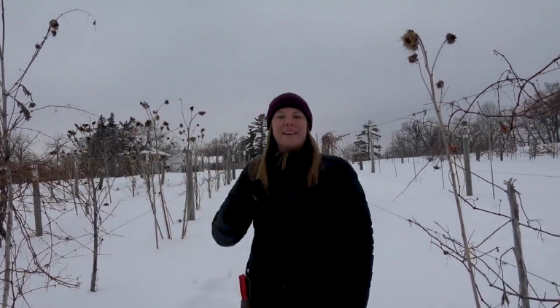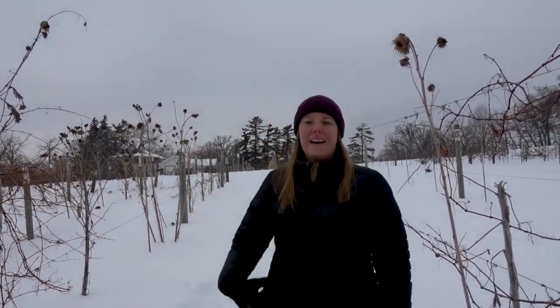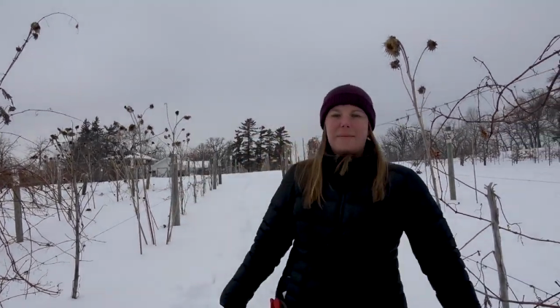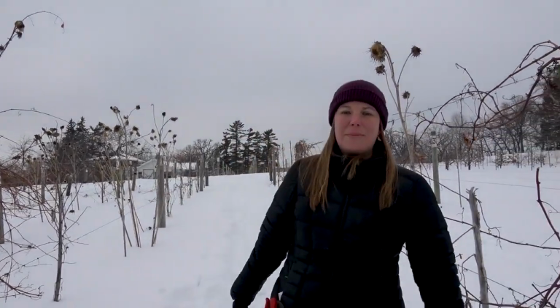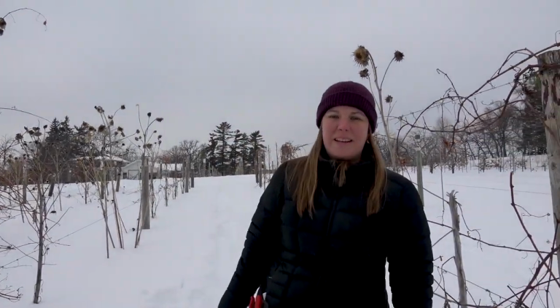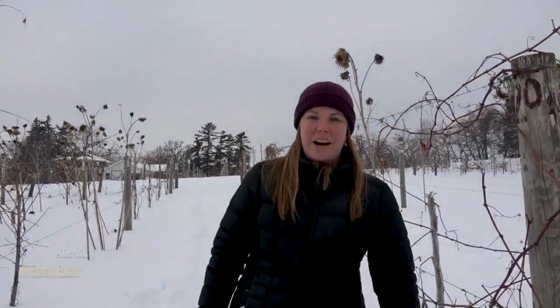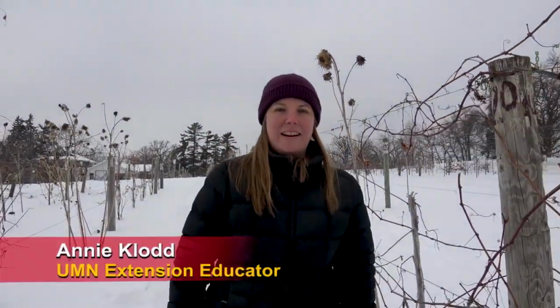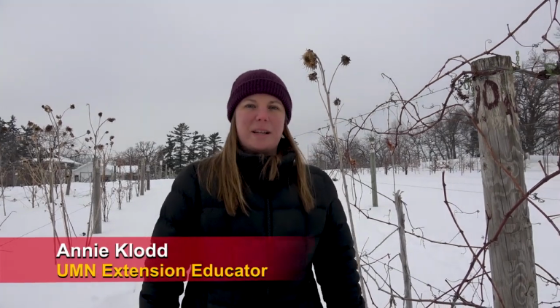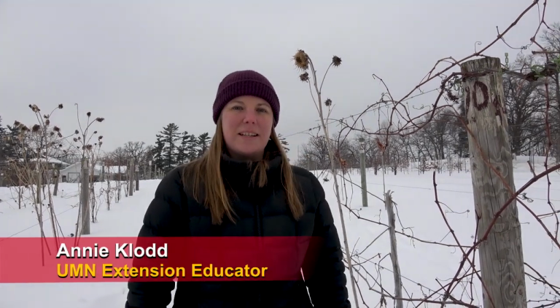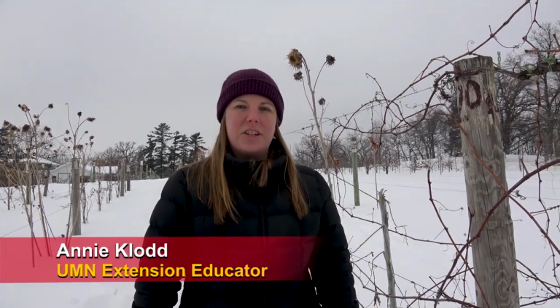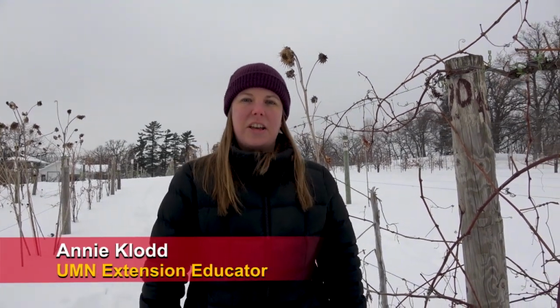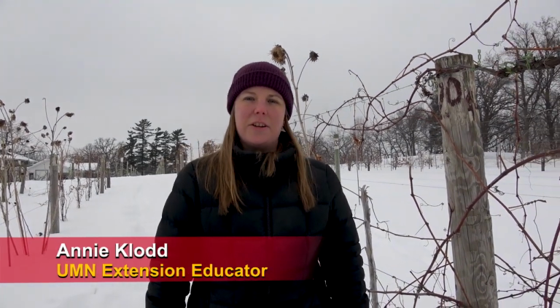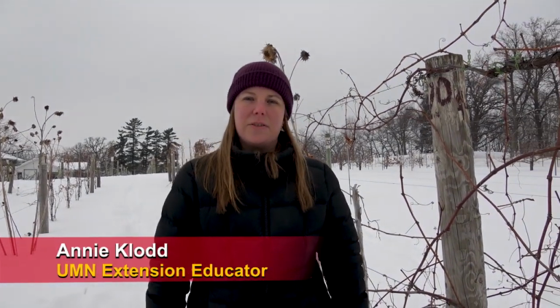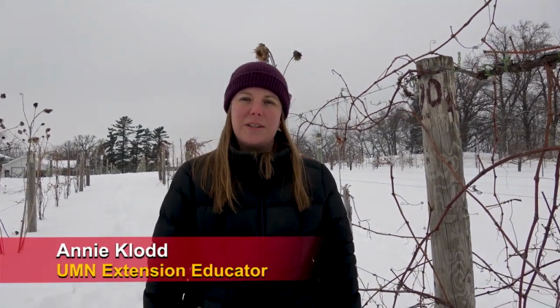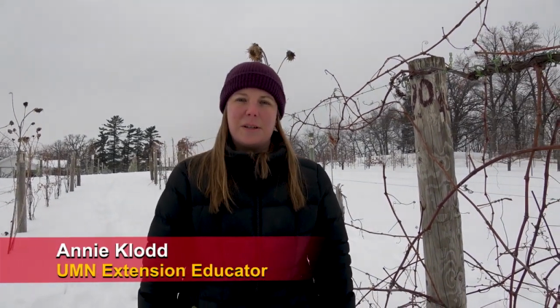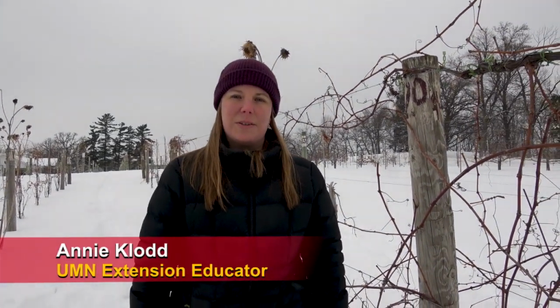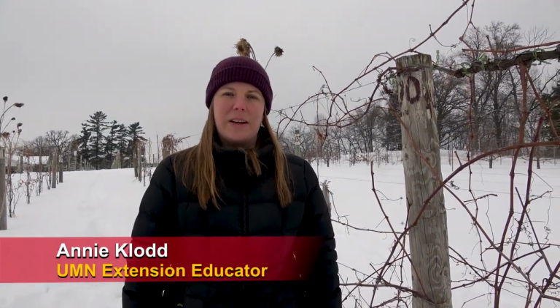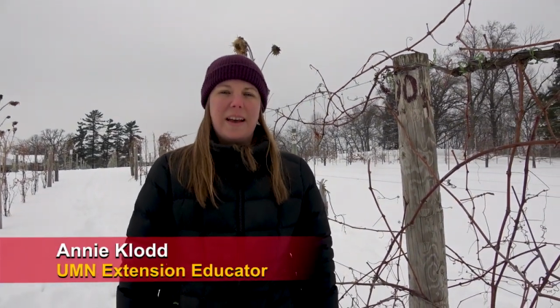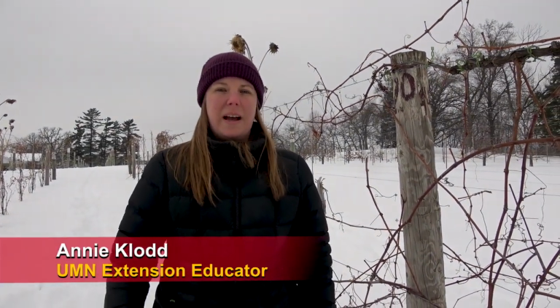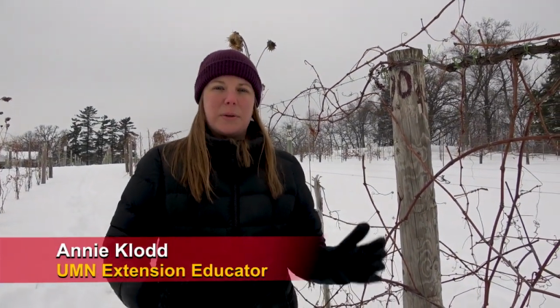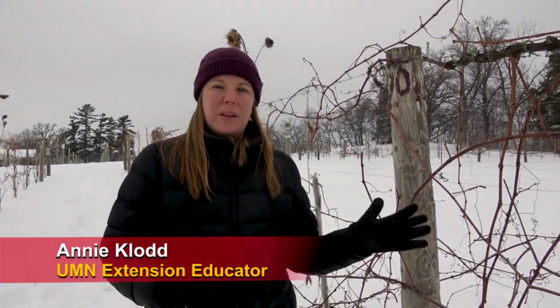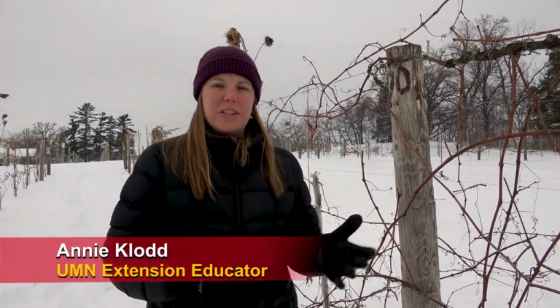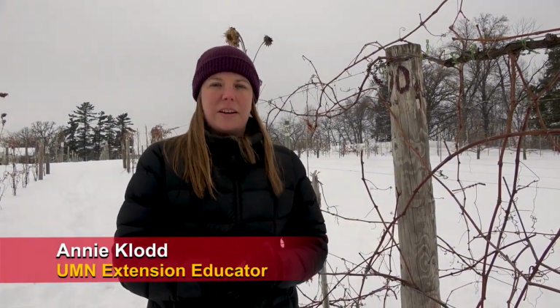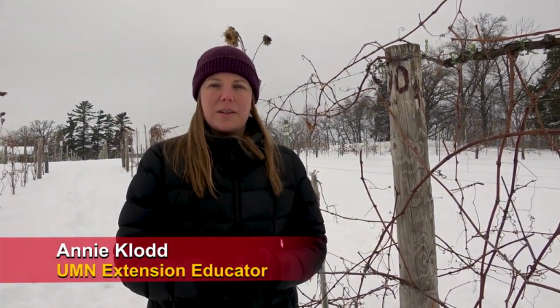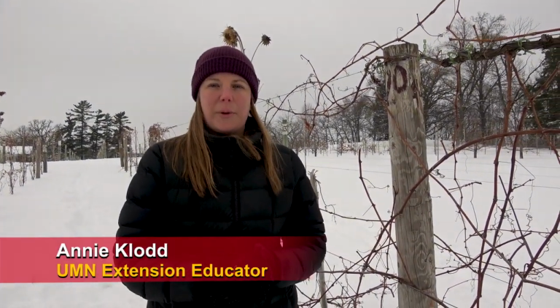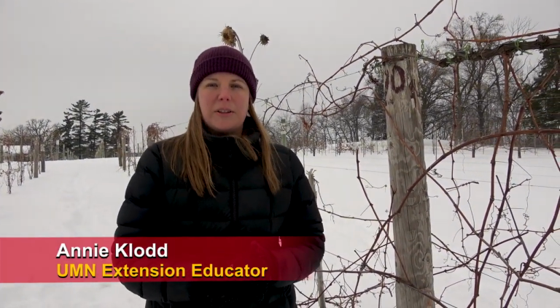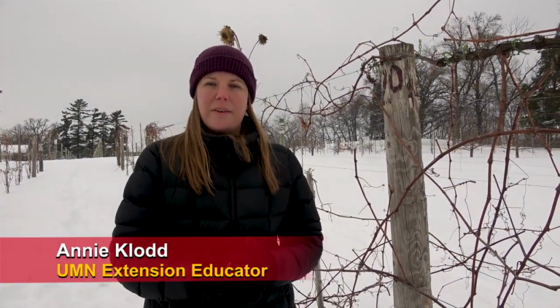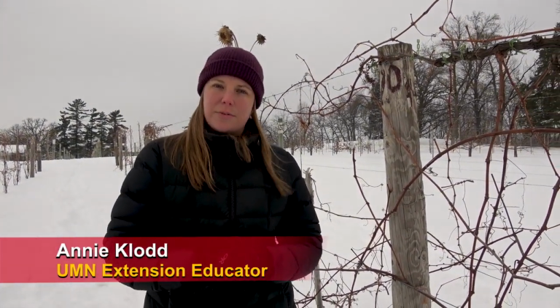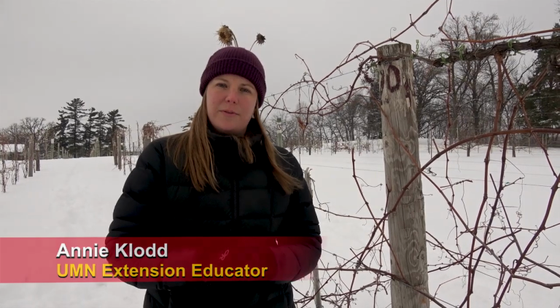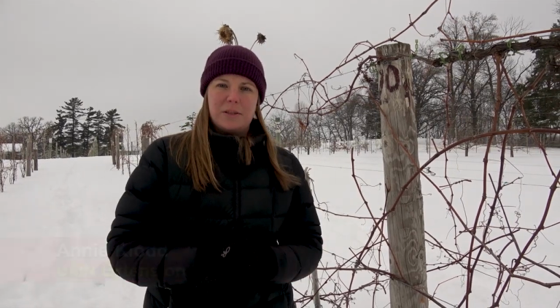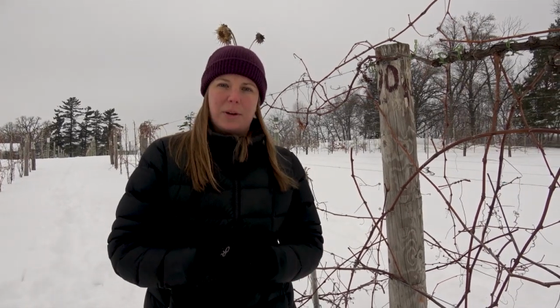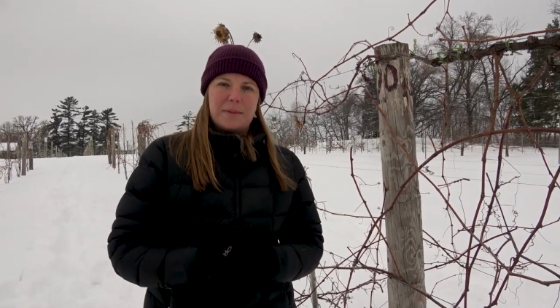Hi, my name is Annie Claude and I'm an extension educator at University of Minnesota. I work with vineyards and I also work with a lot of other fruit and vegetable crops.